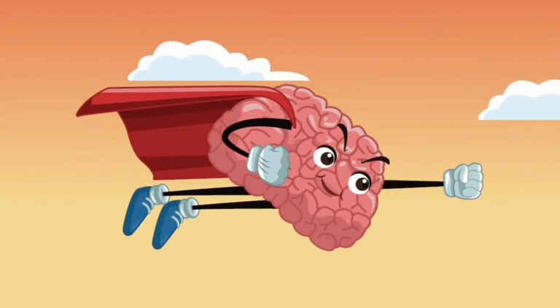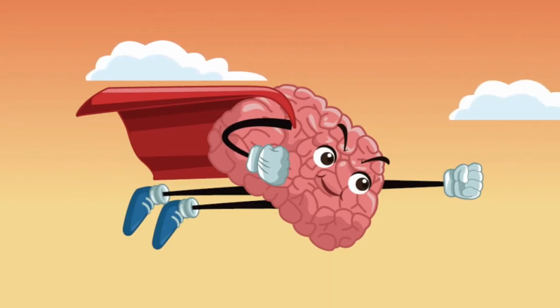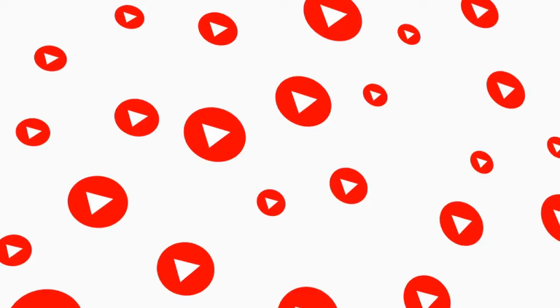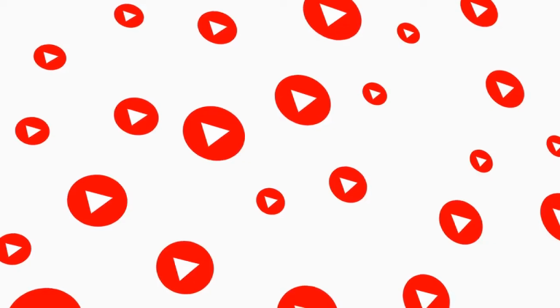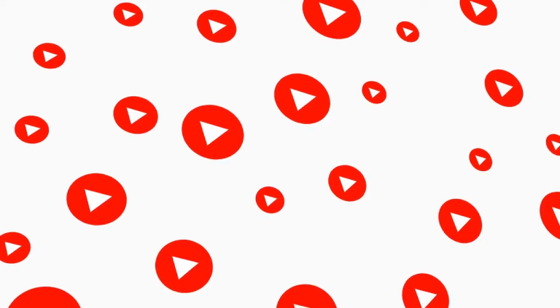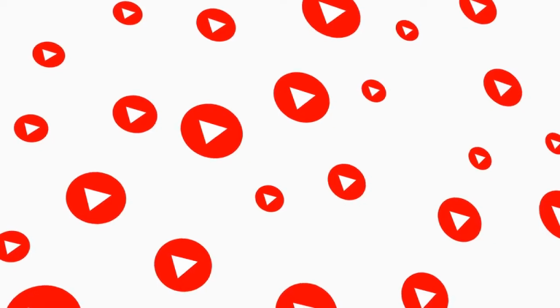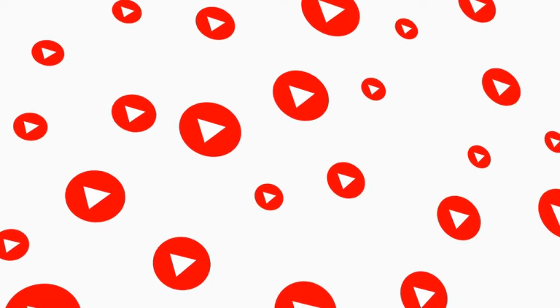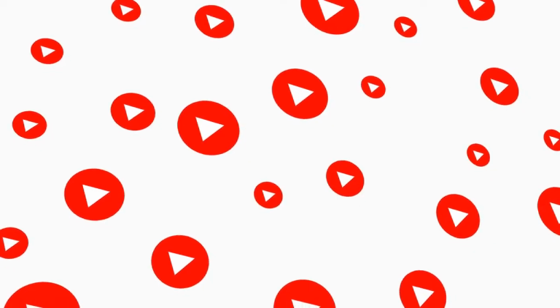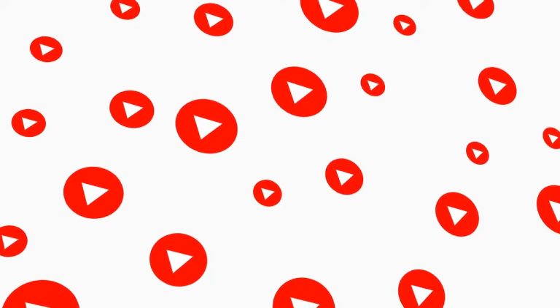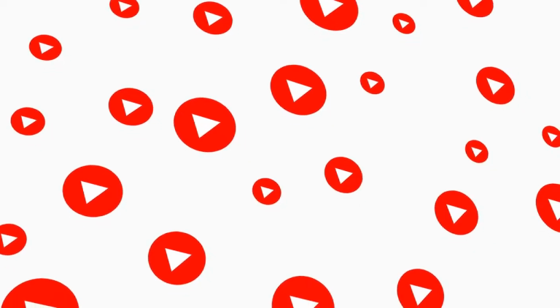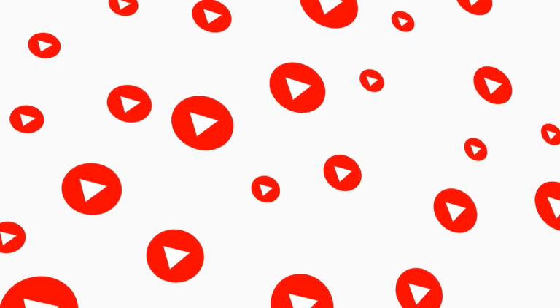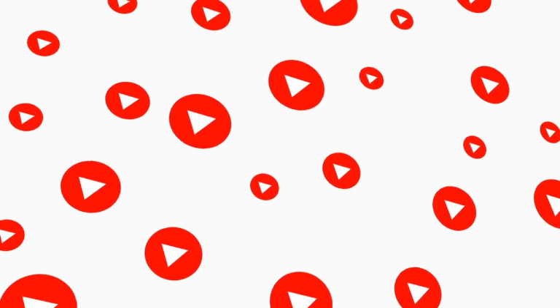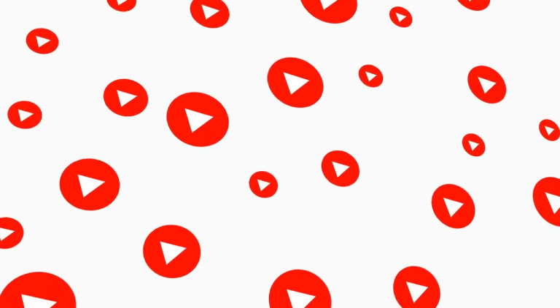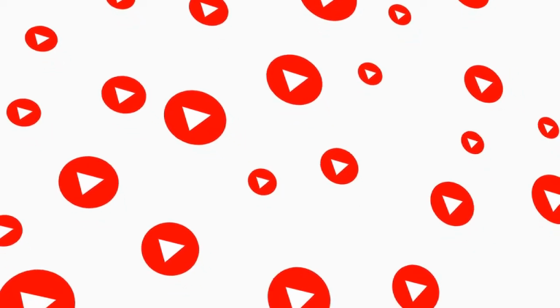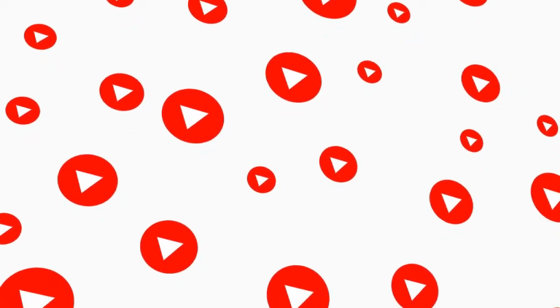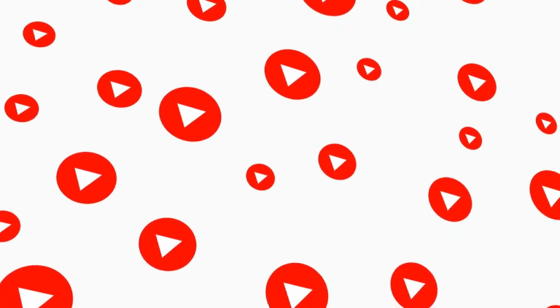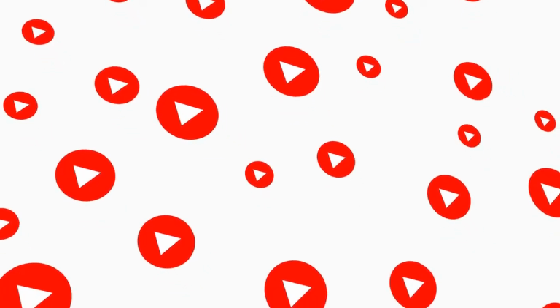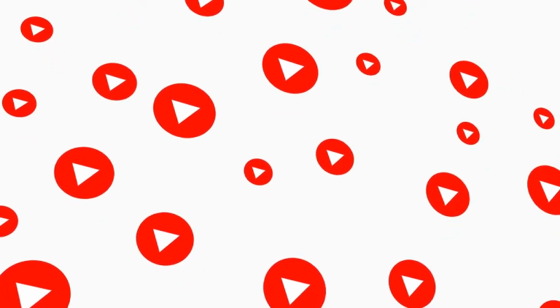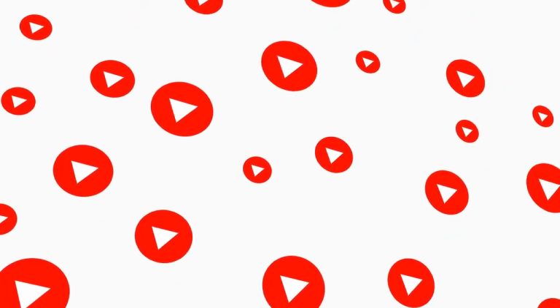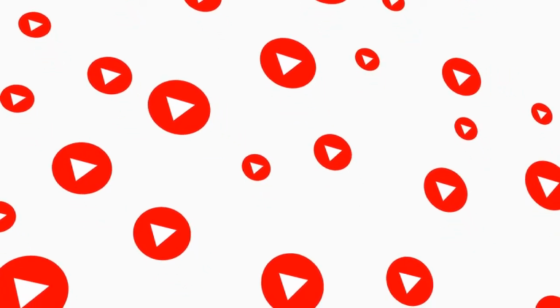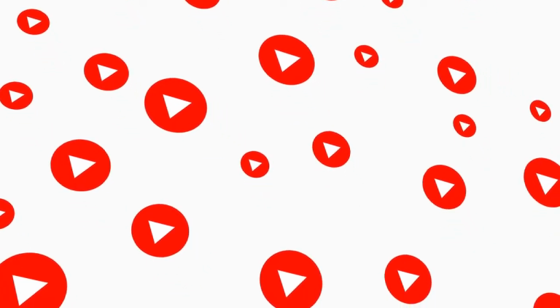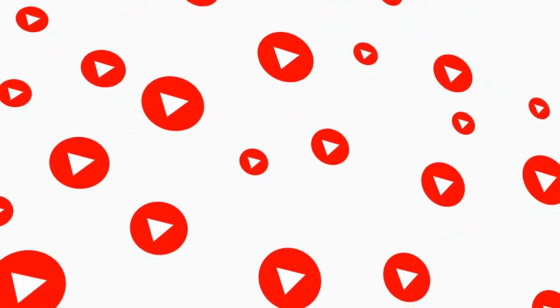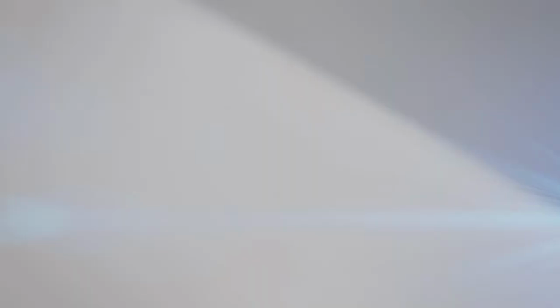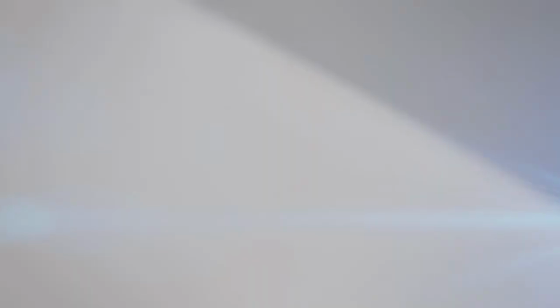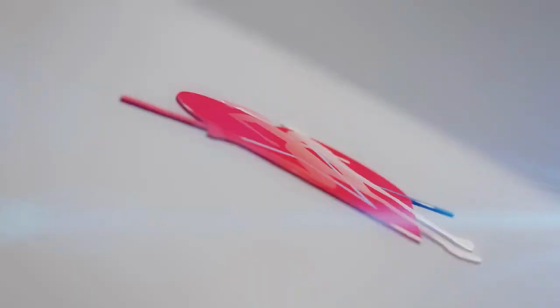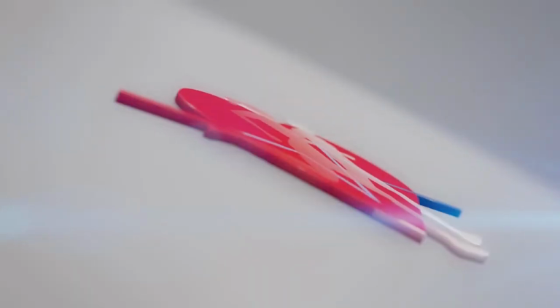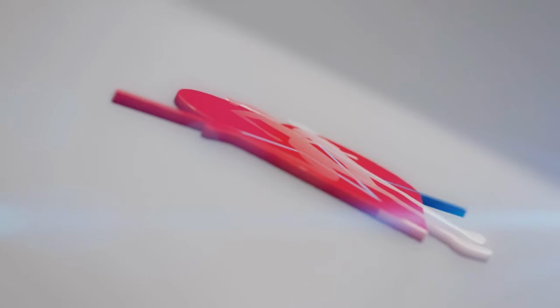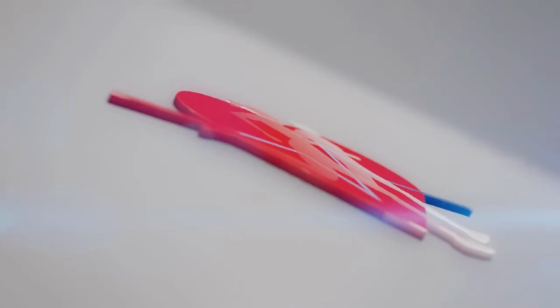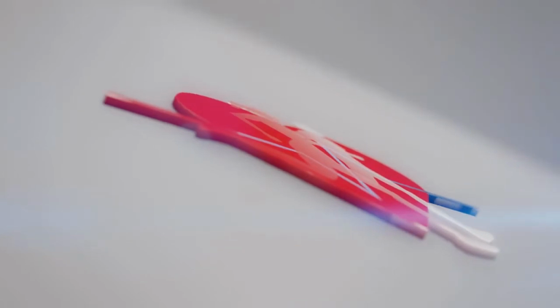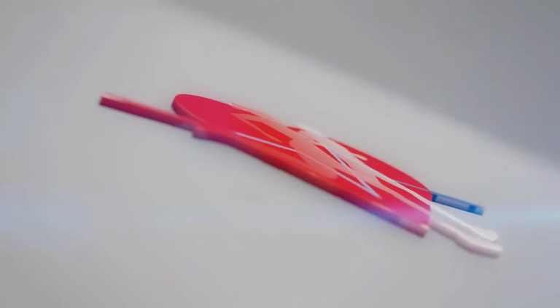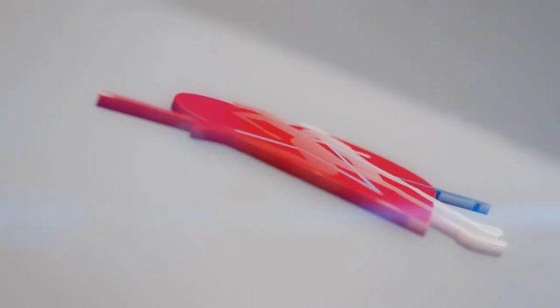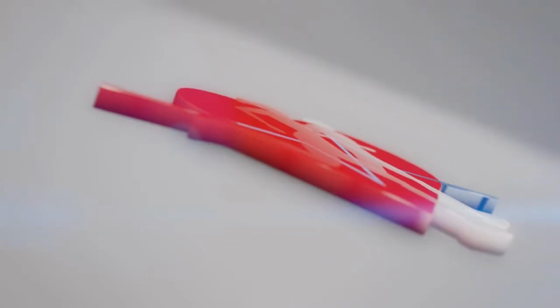If you have made it this far, please hit the like and subscribe buttons. Now, go get fit! Bye!